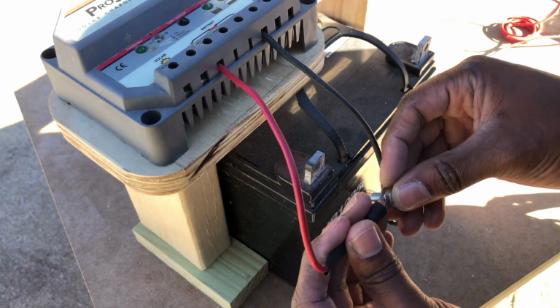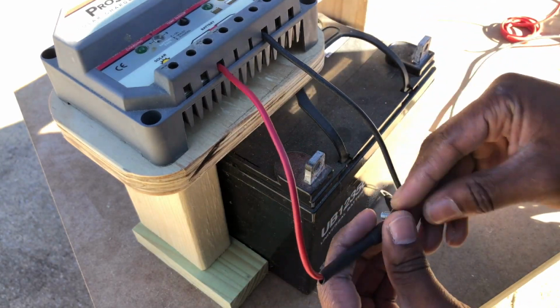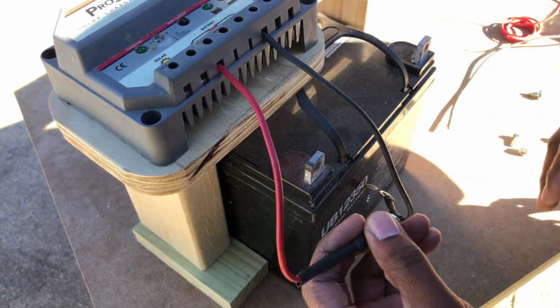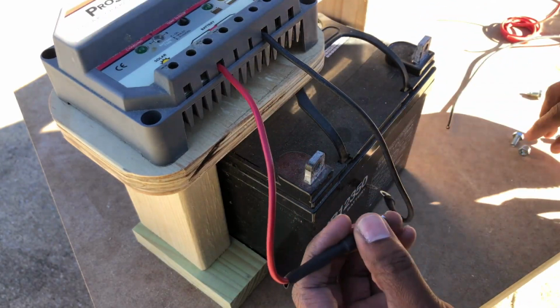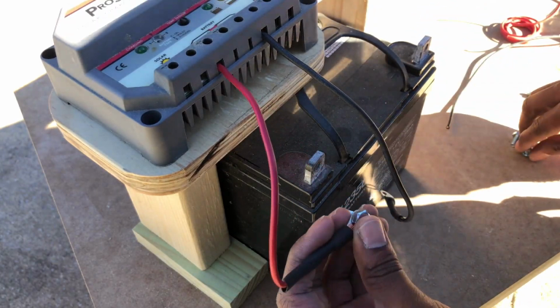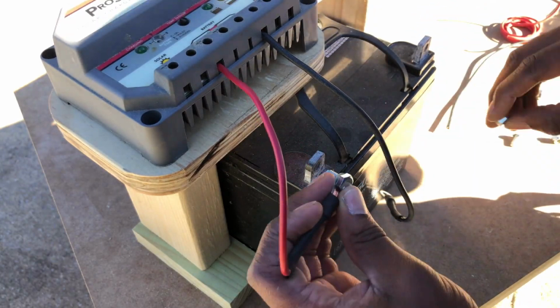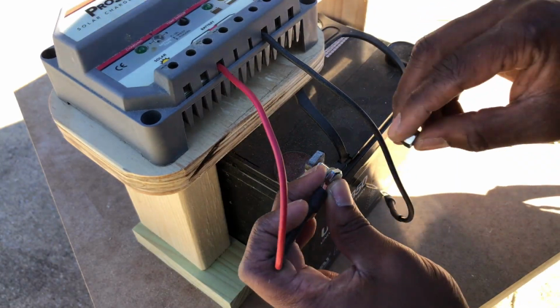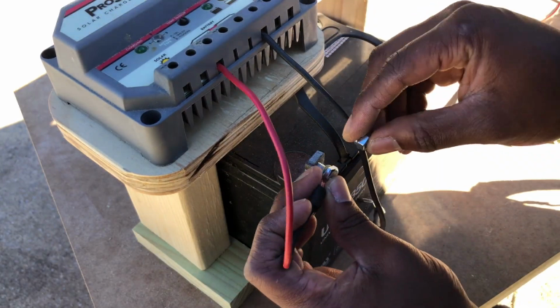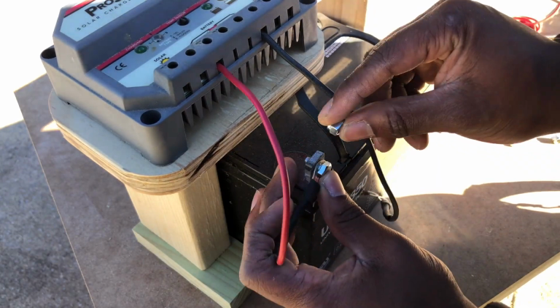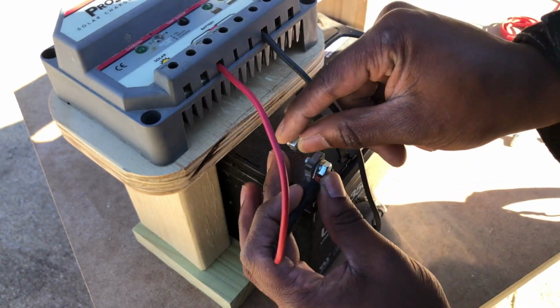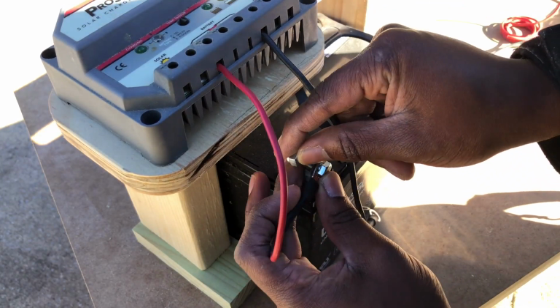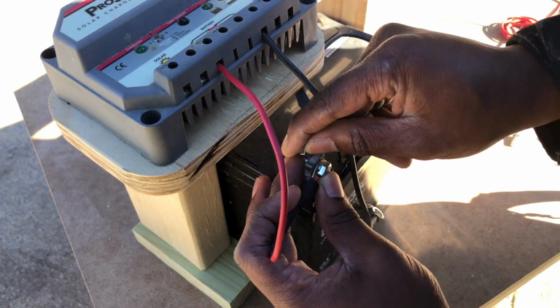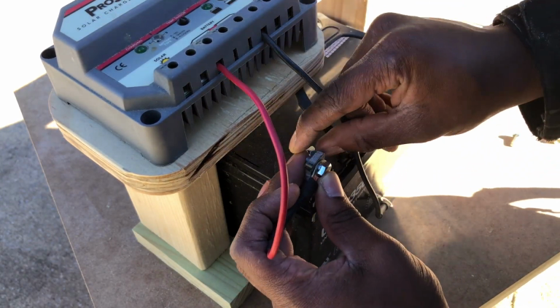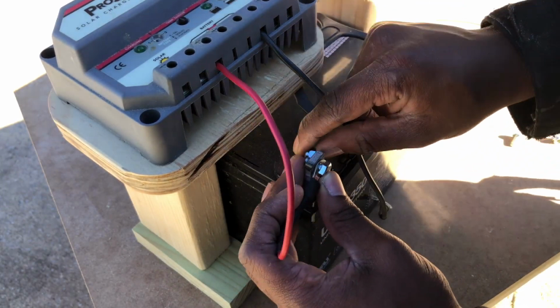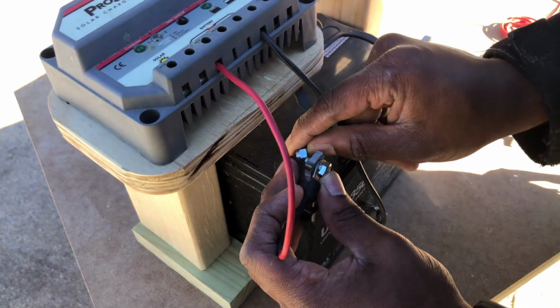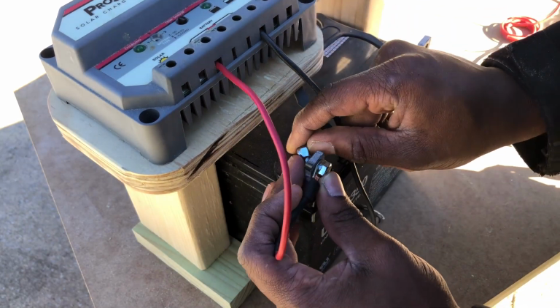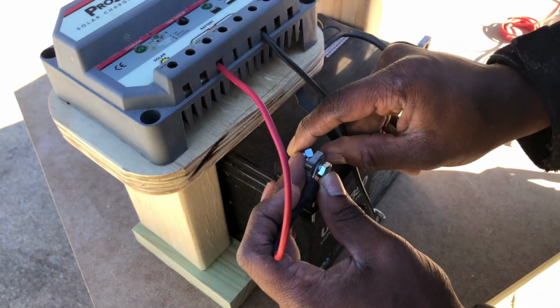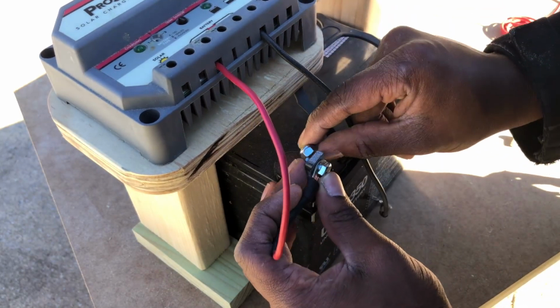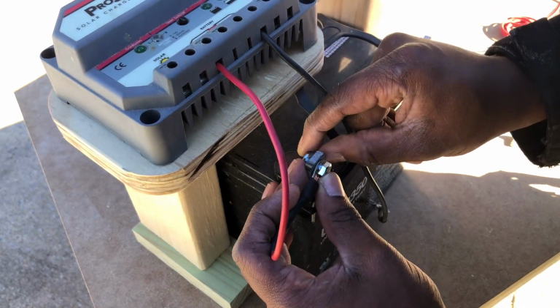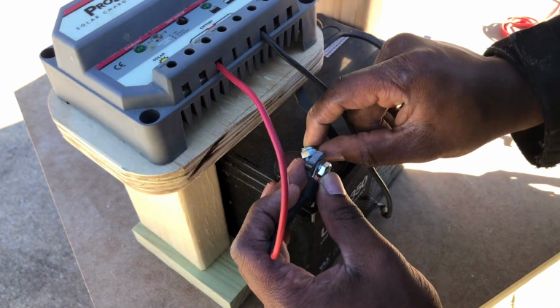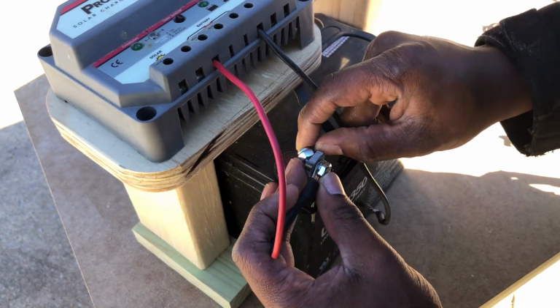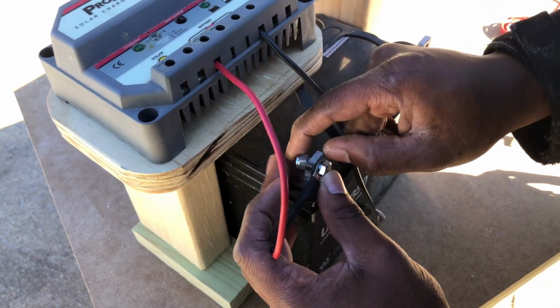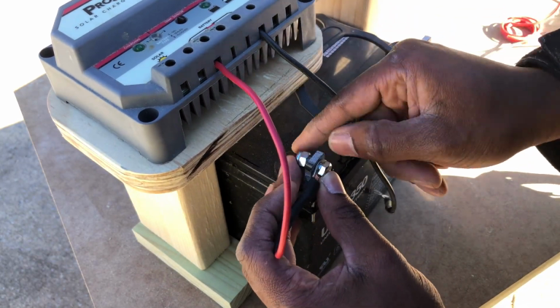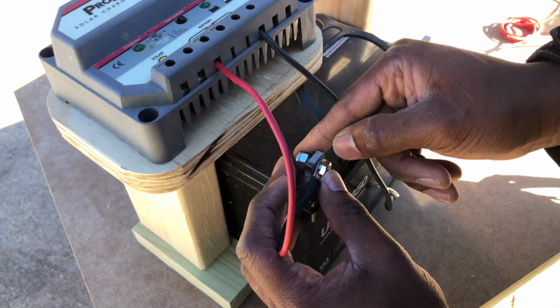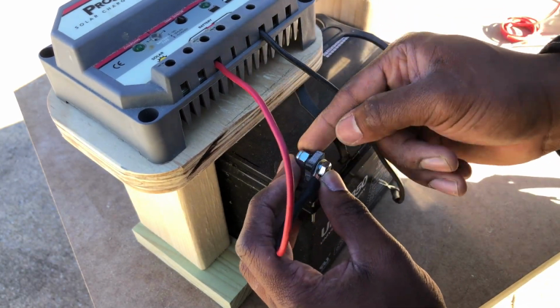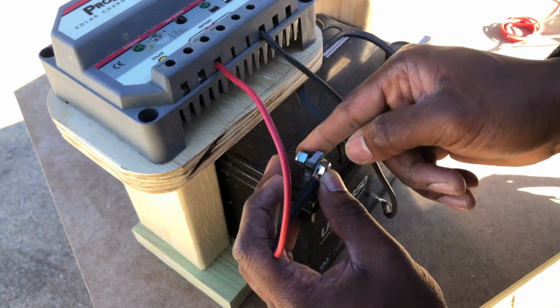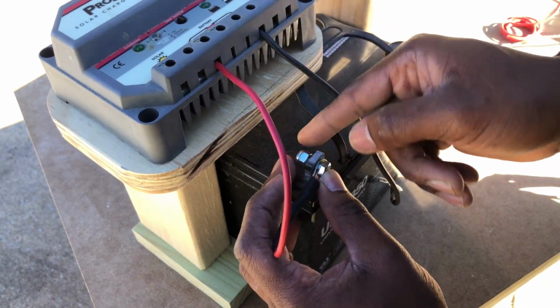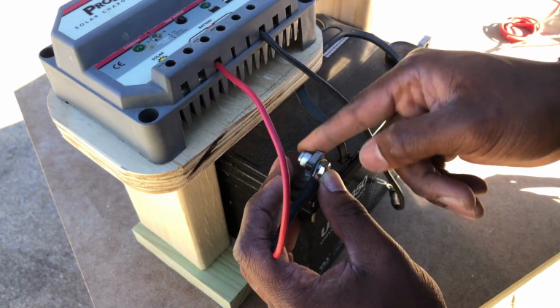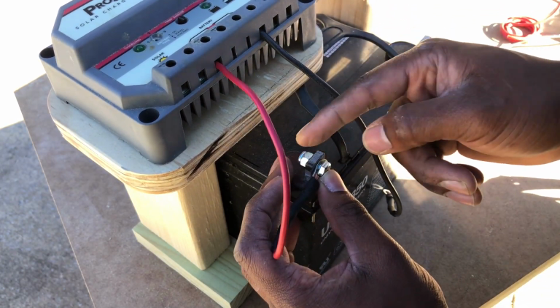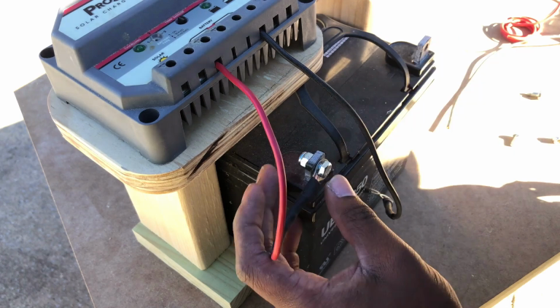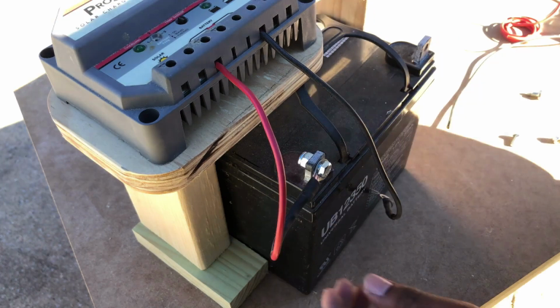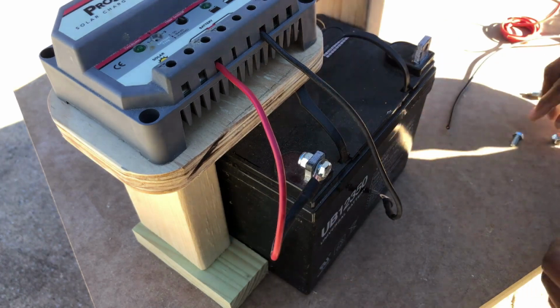Next, I connected the wires to the battery terminals using some bolts and nylon lock nuts.